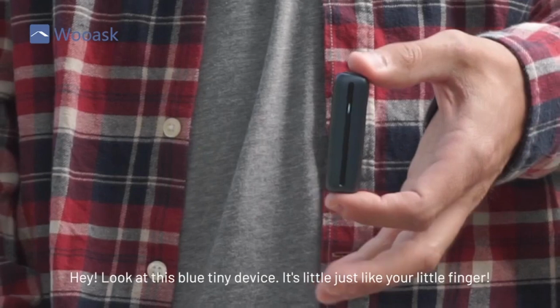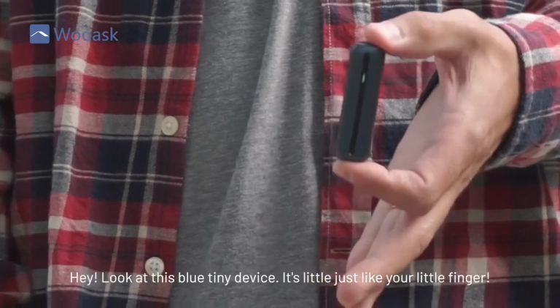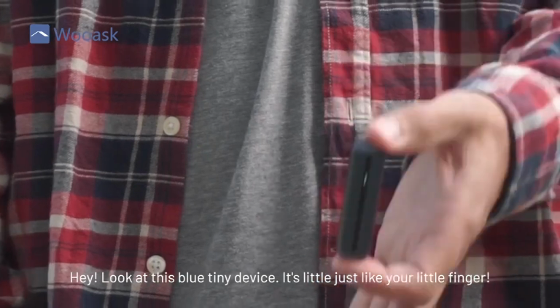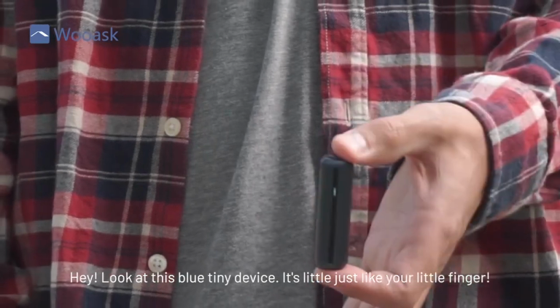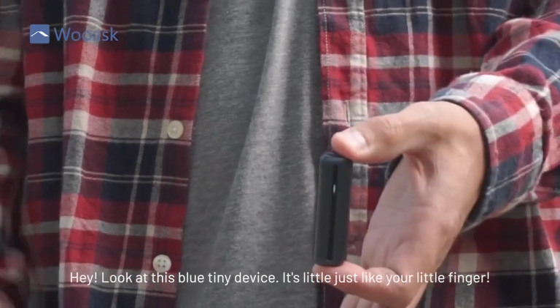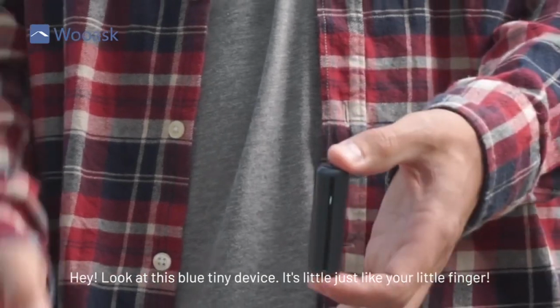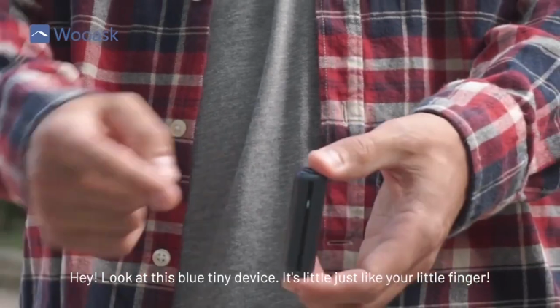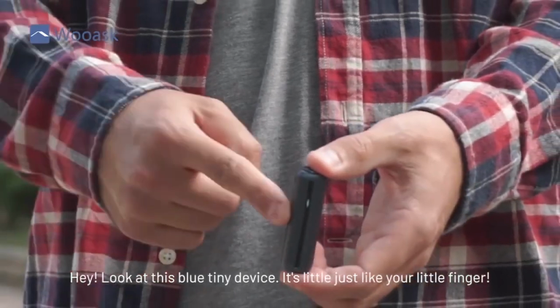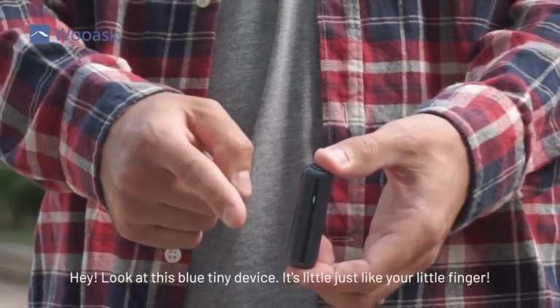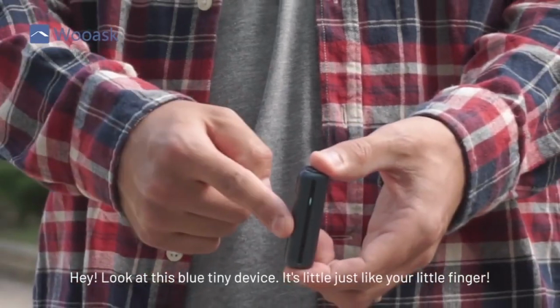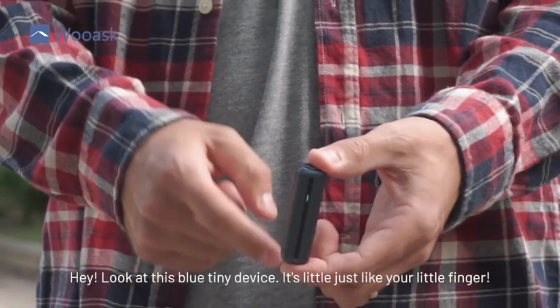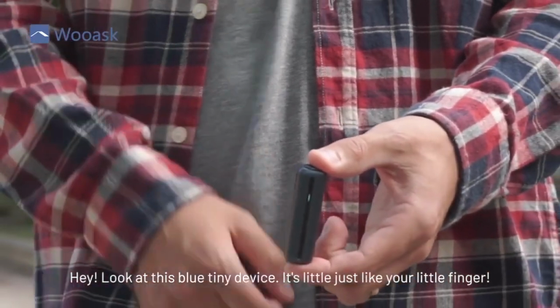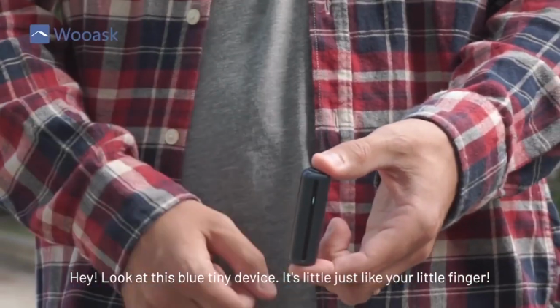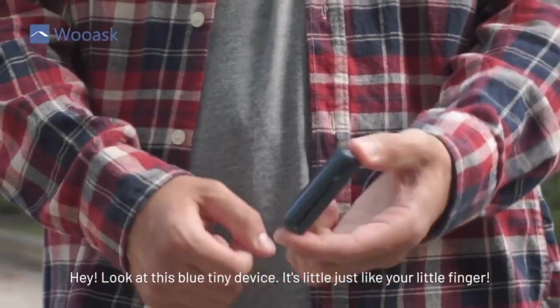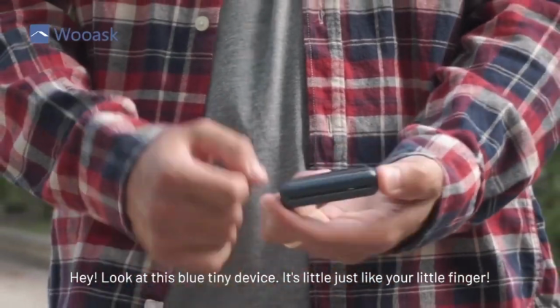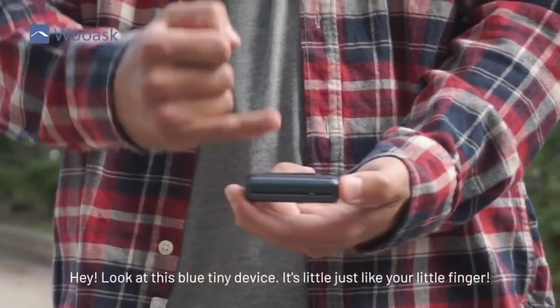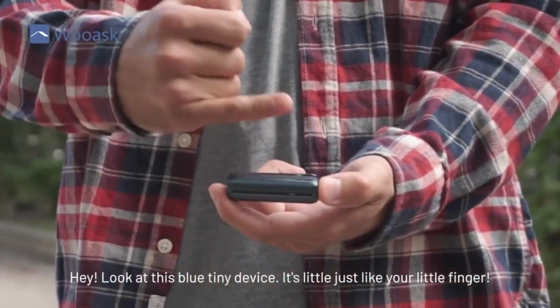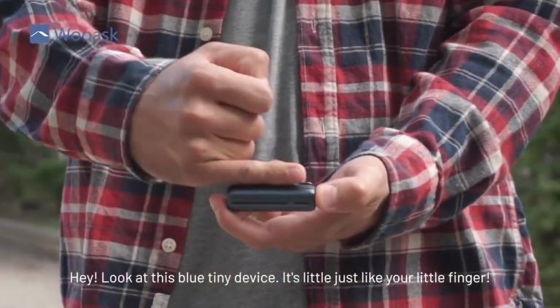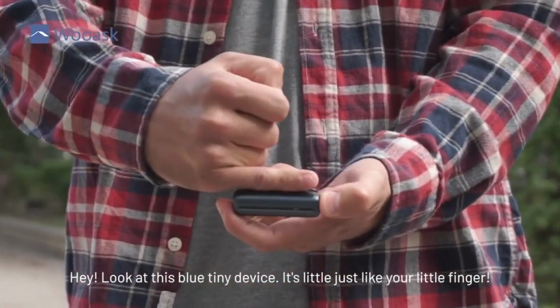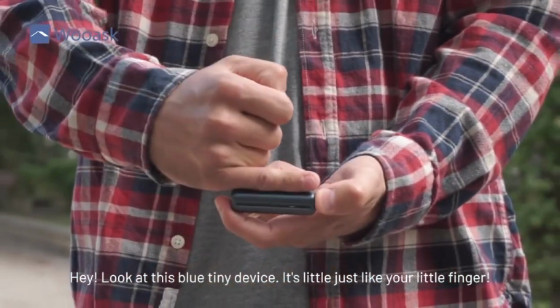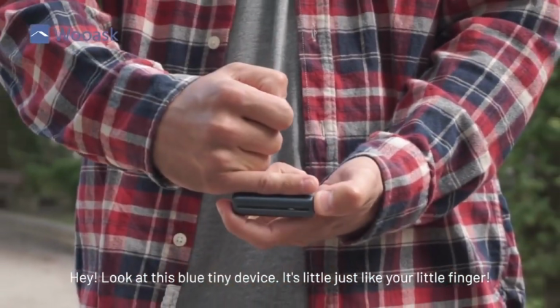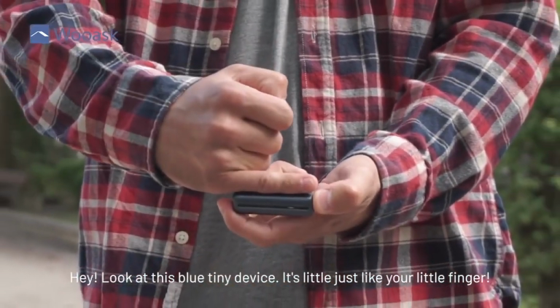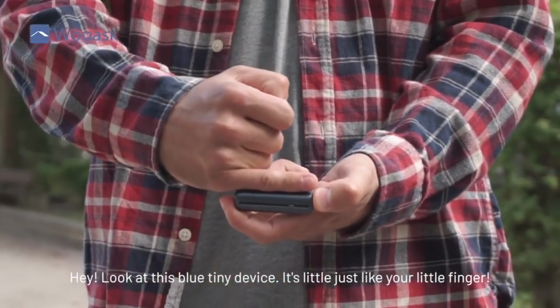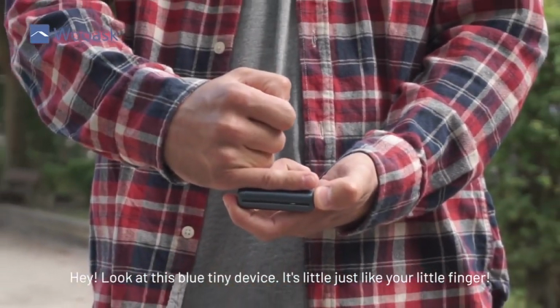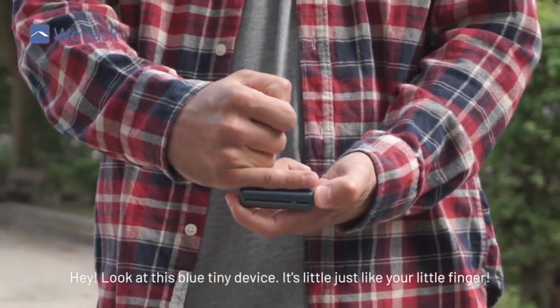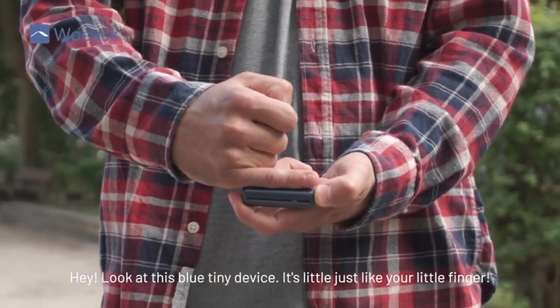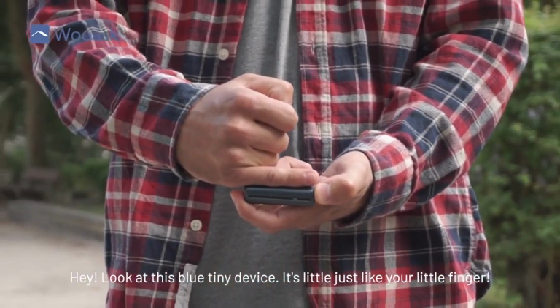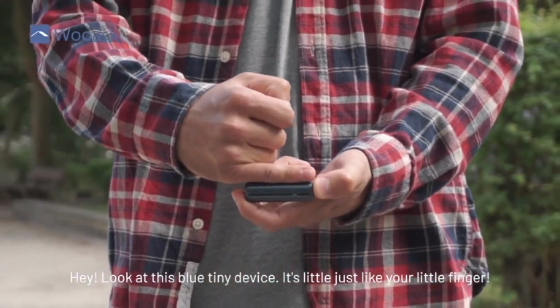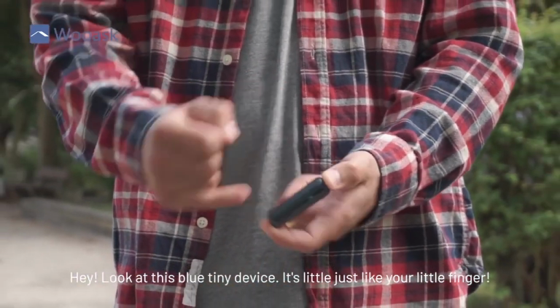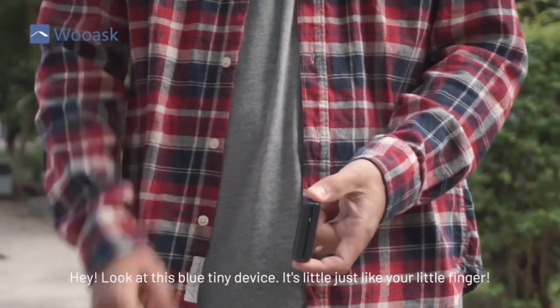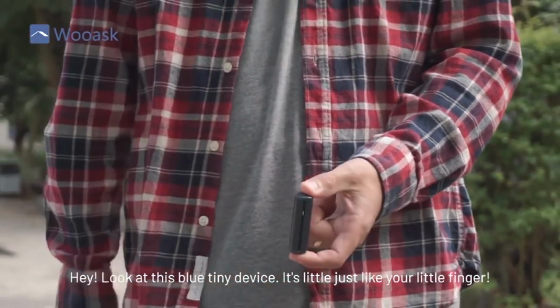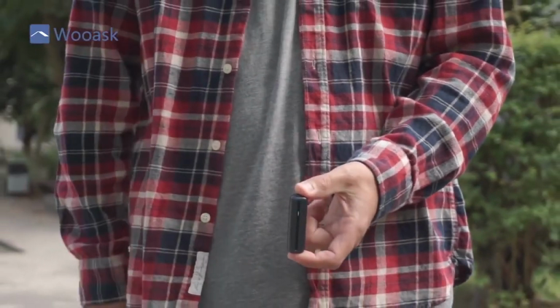Hey, look at this blue tiny device. It's little, just like your little finger.